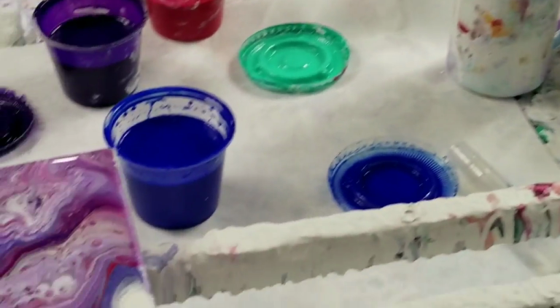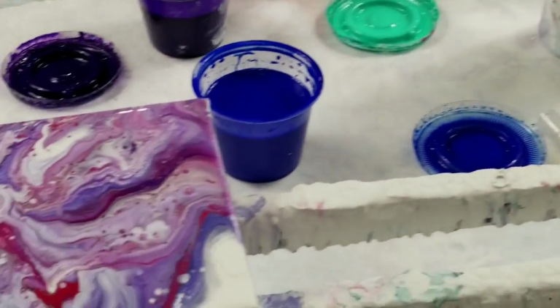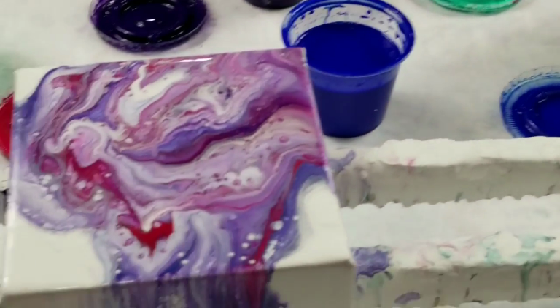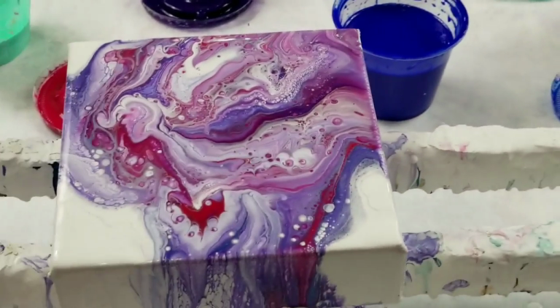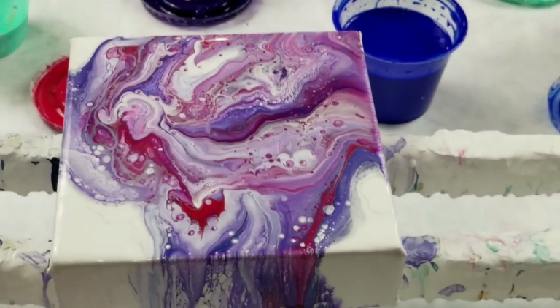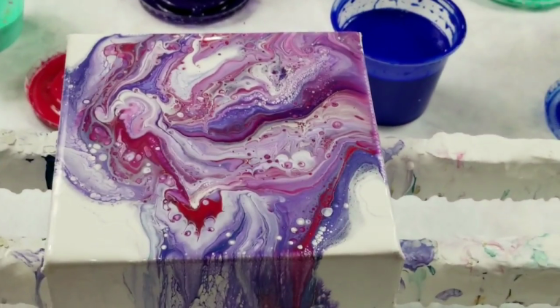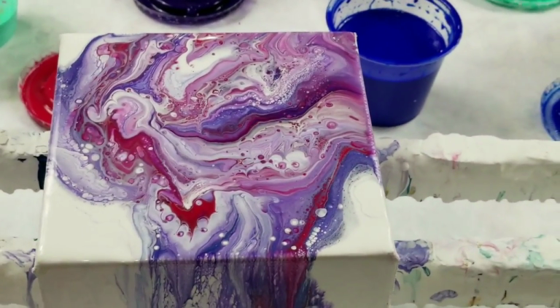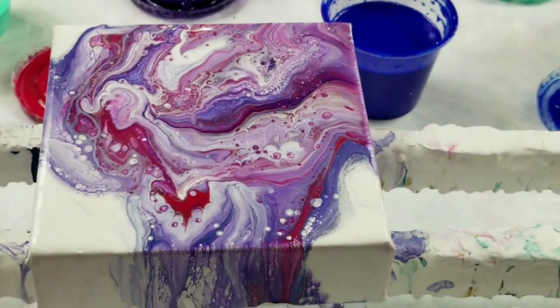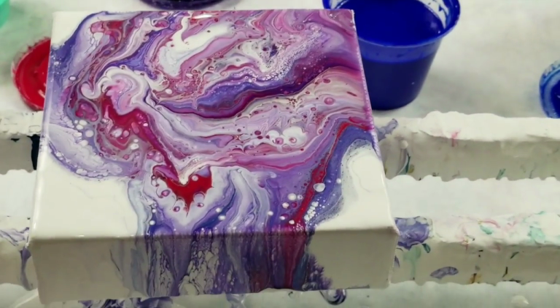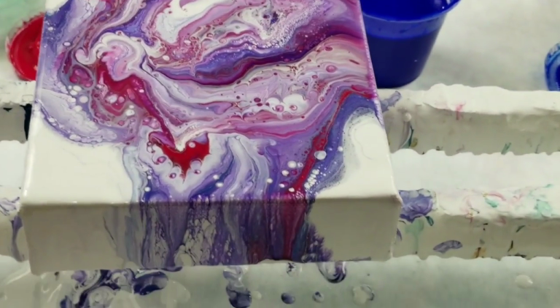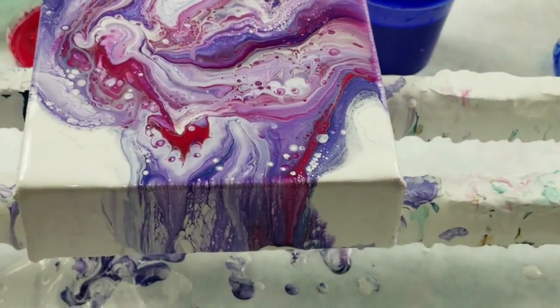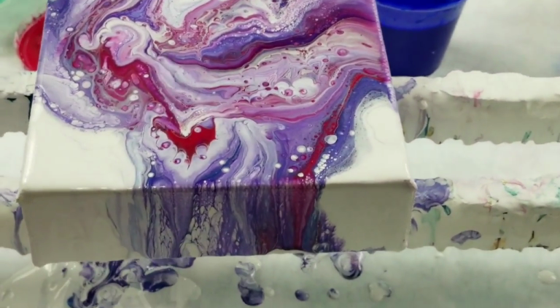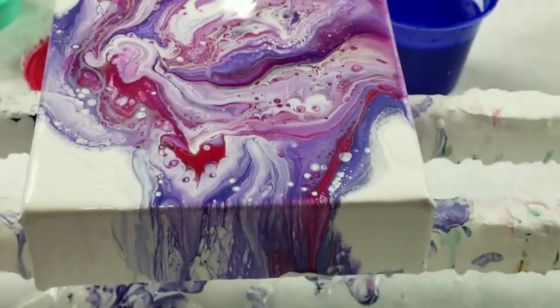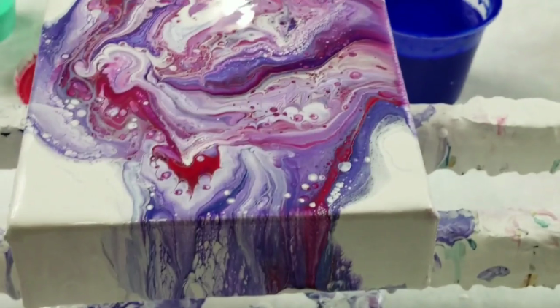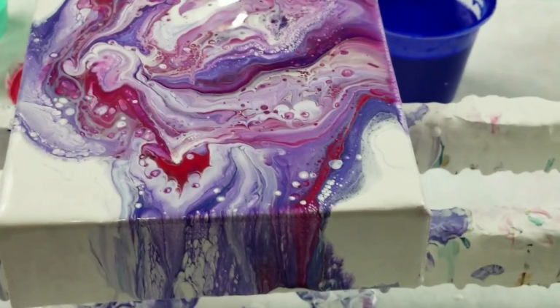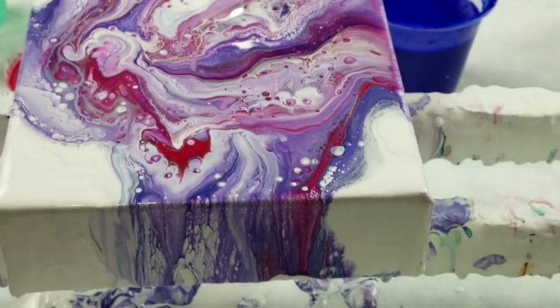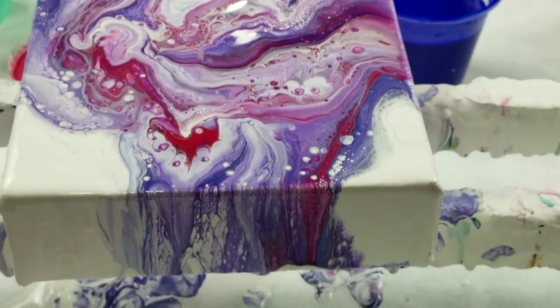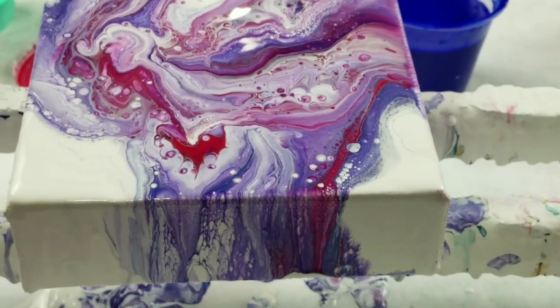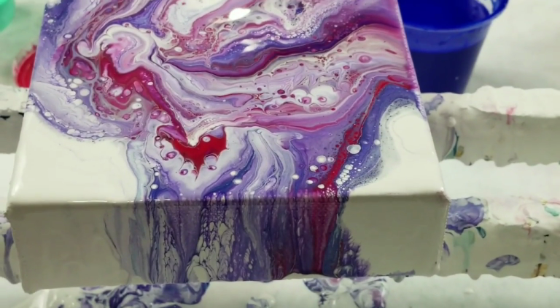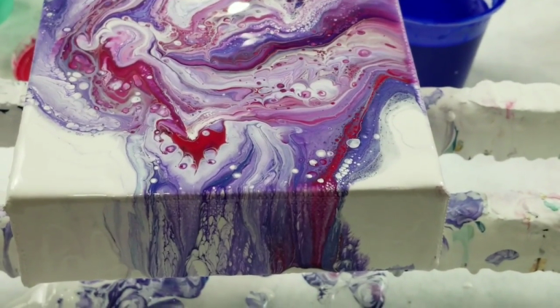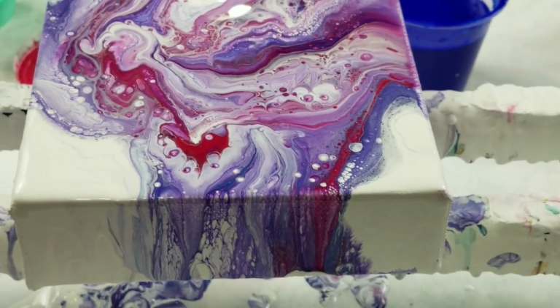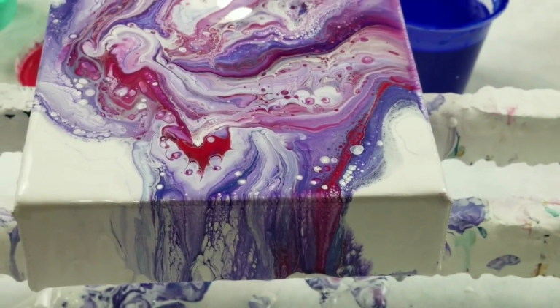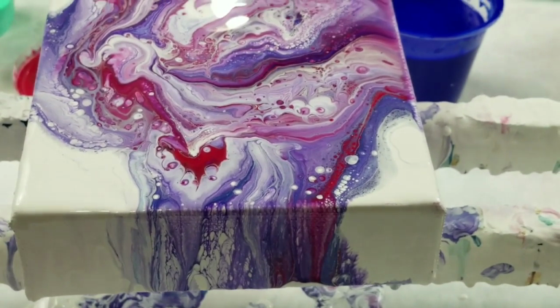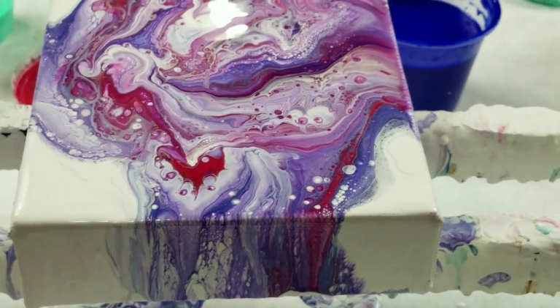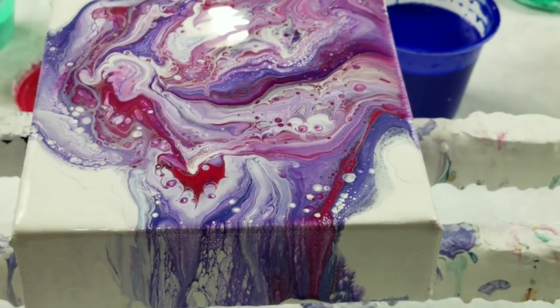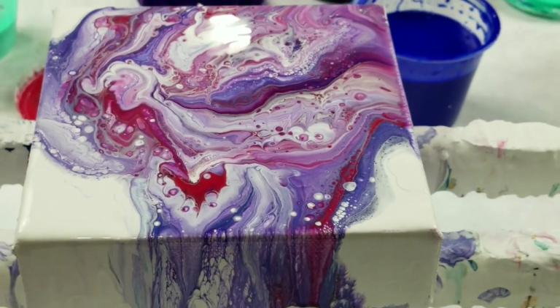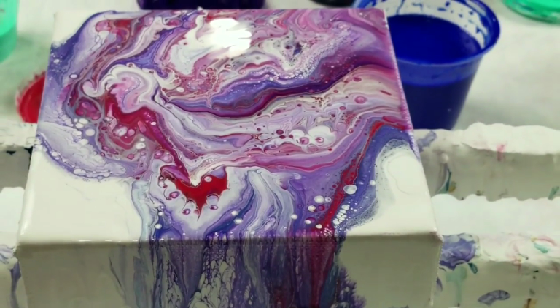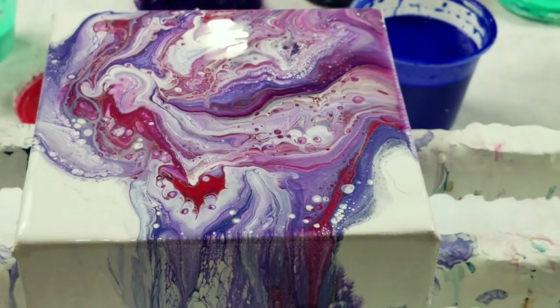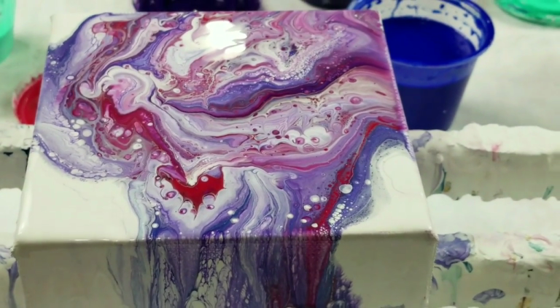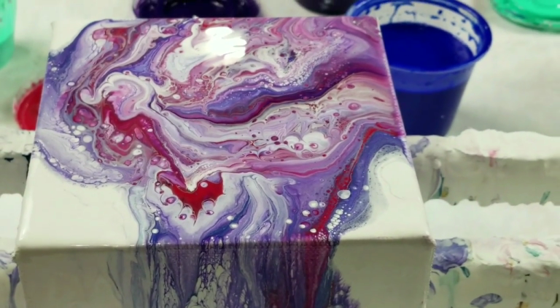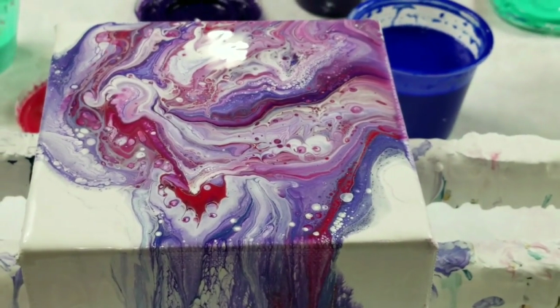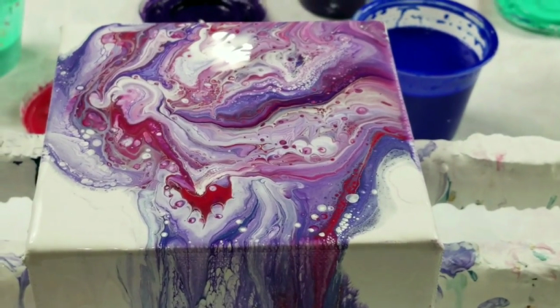All right, say goodbye to the painting. Thank you so much for watching, and I will catch you next time. Bye!